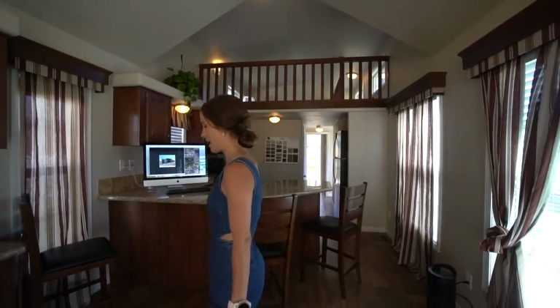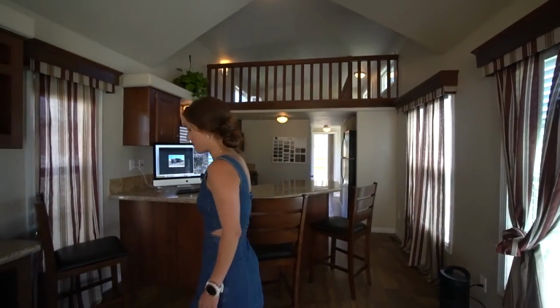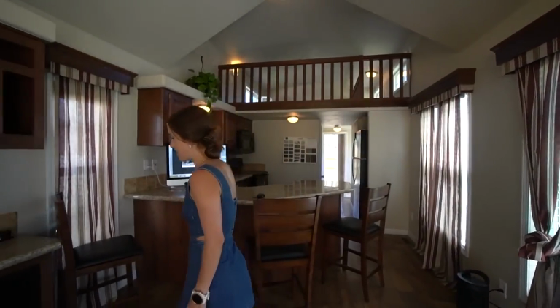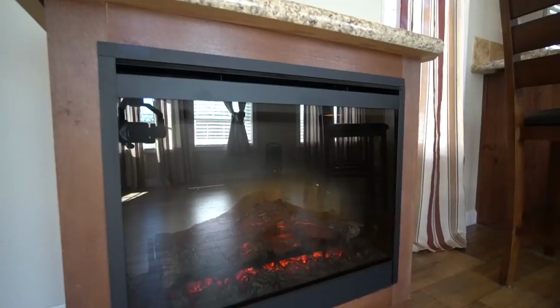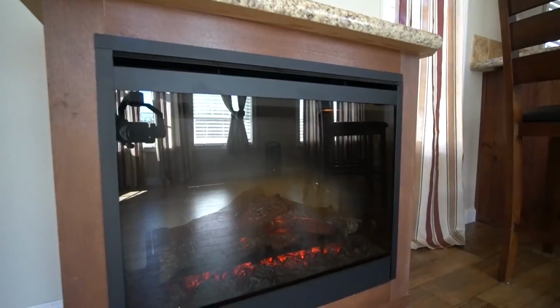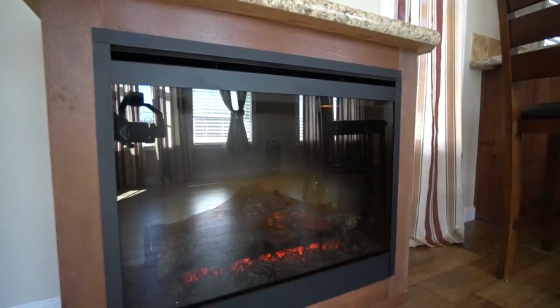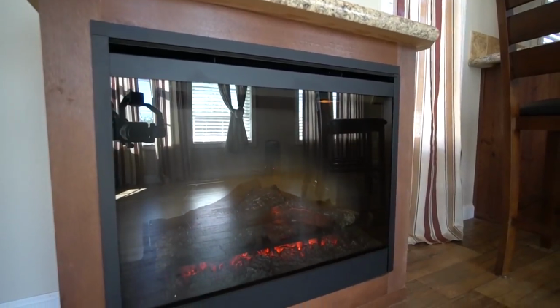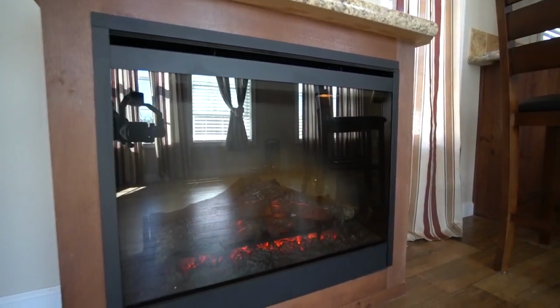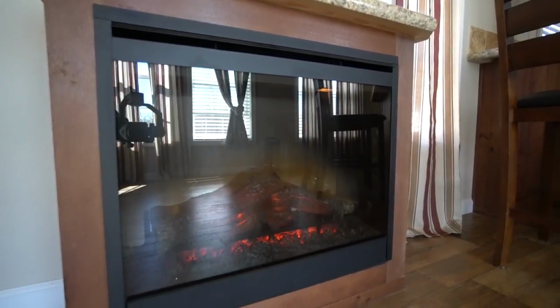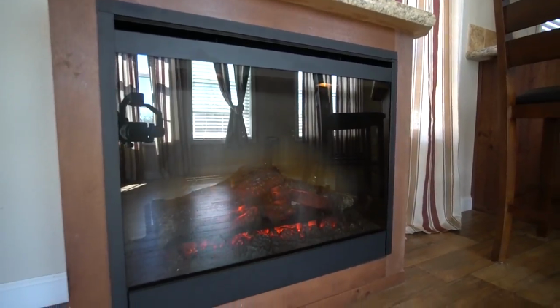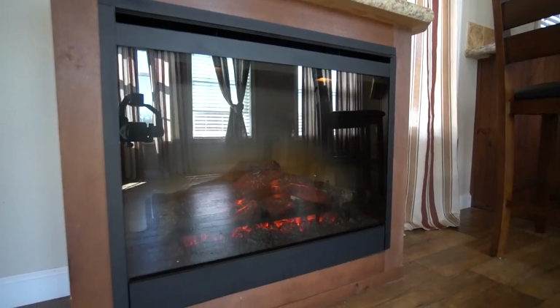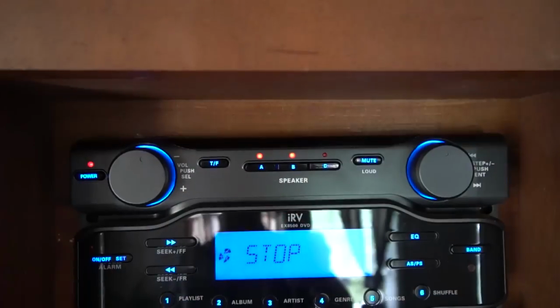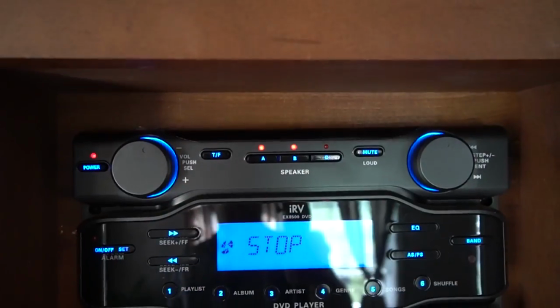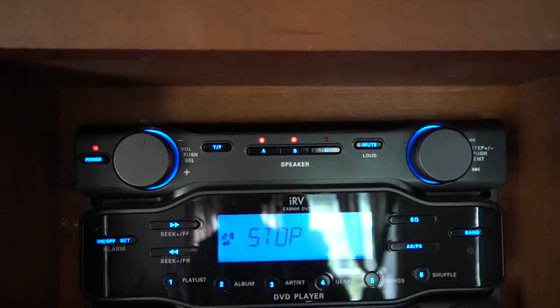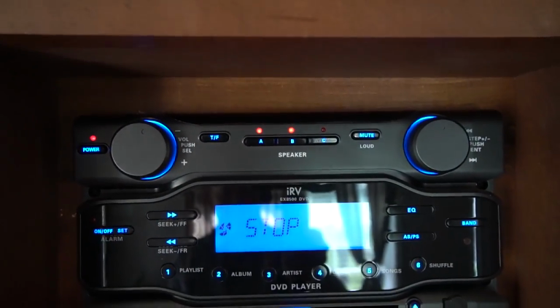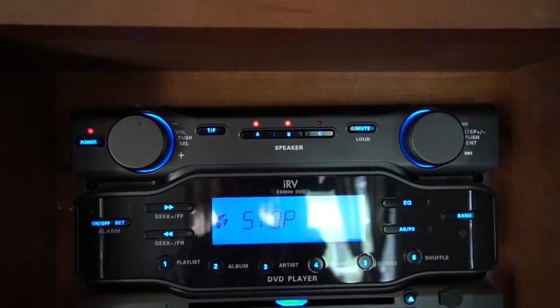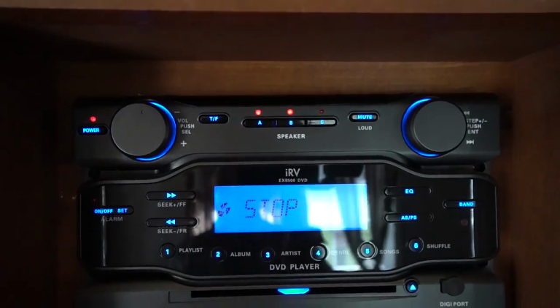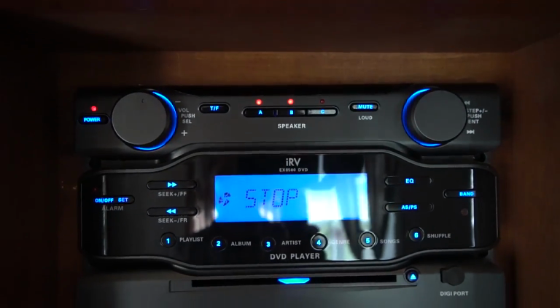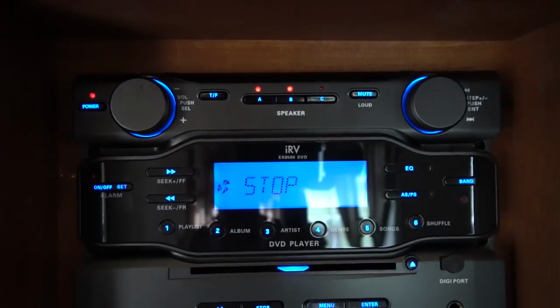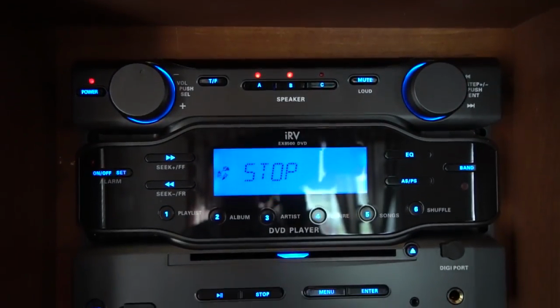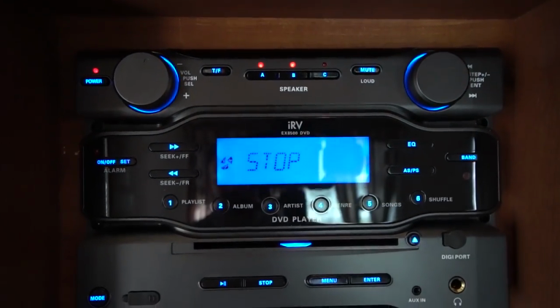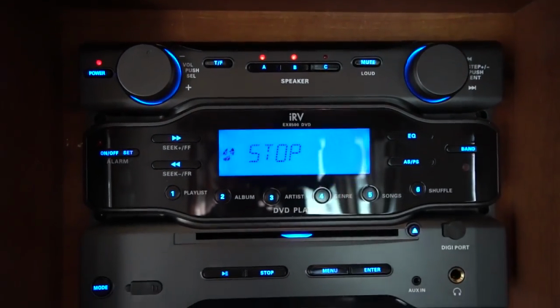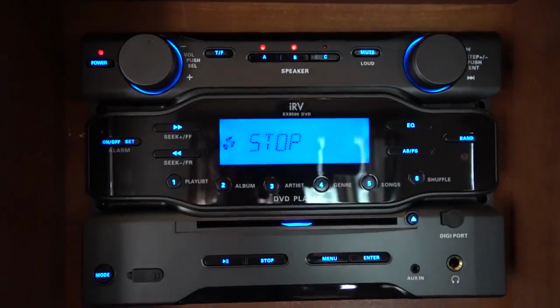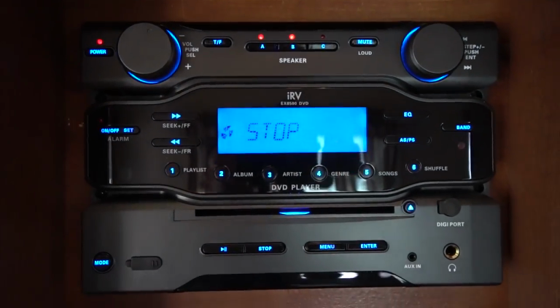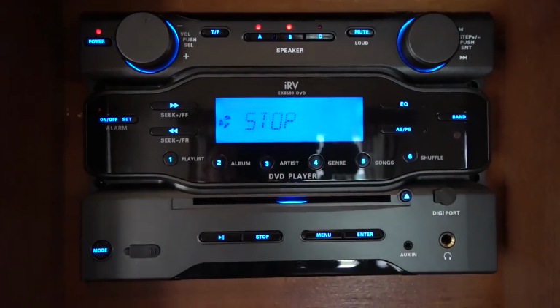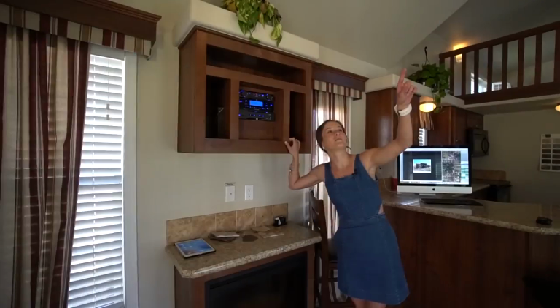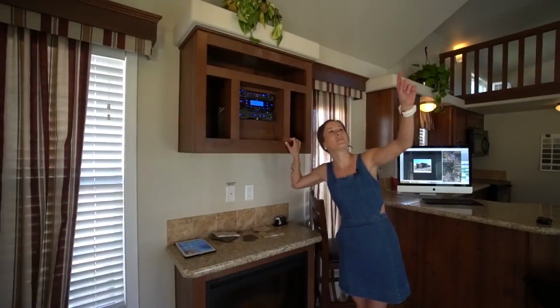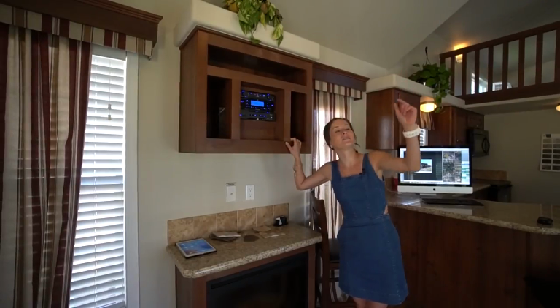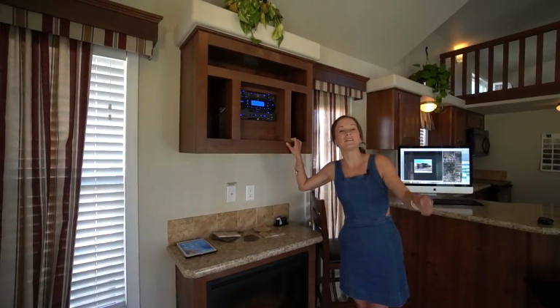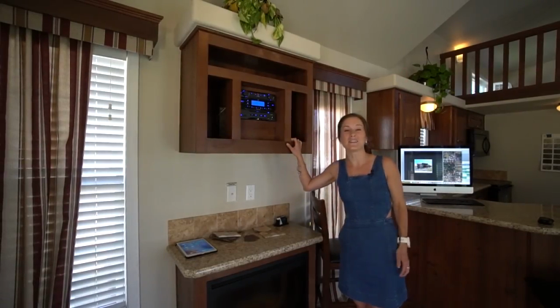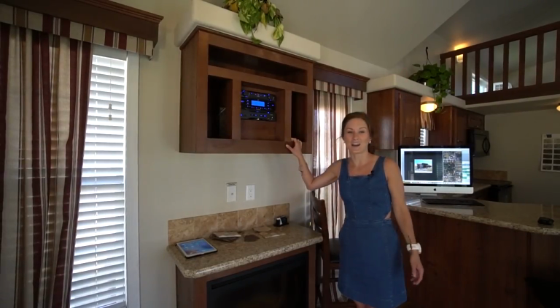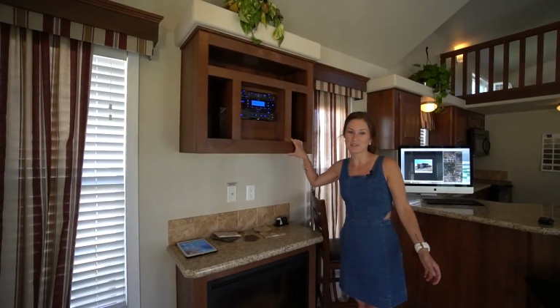We have a fireplace right here and then a sound system right above it, and the speakers are actually built into the house.